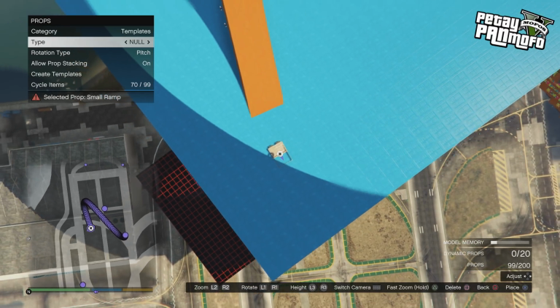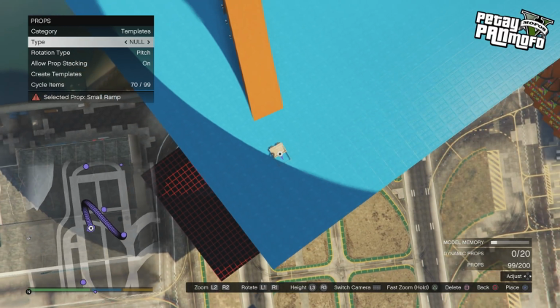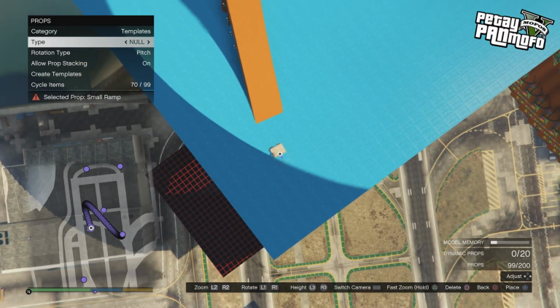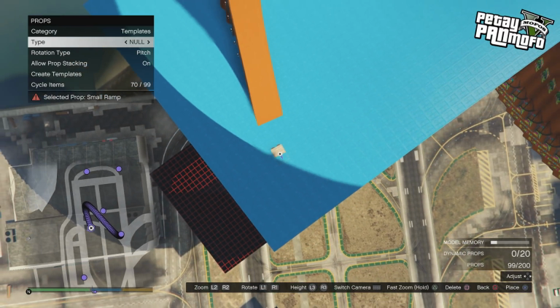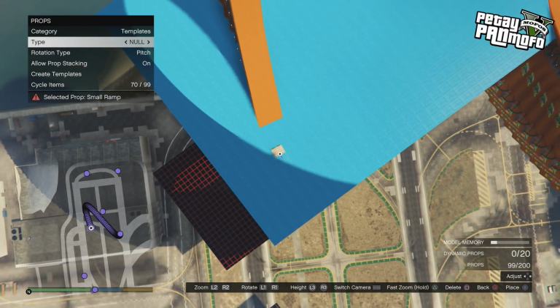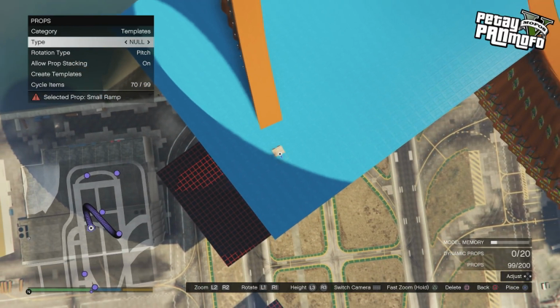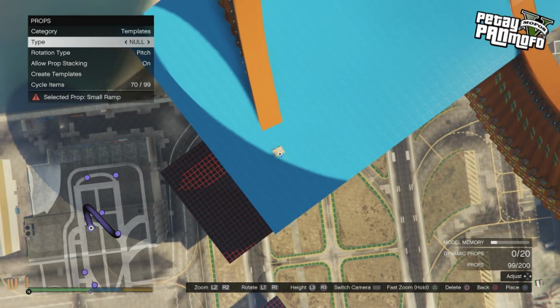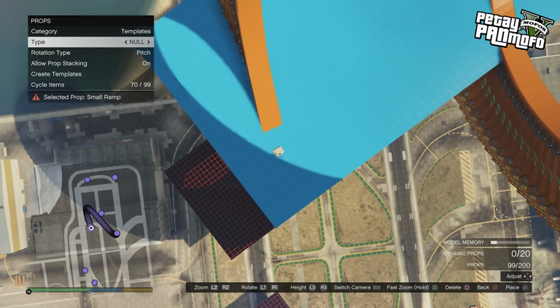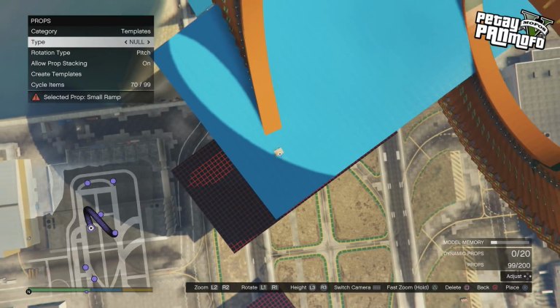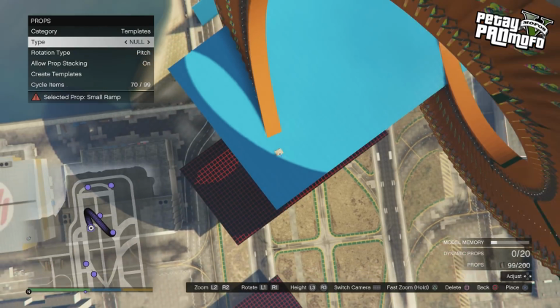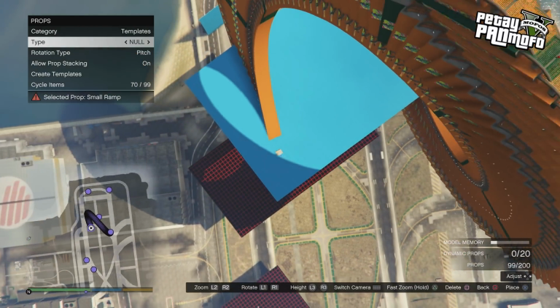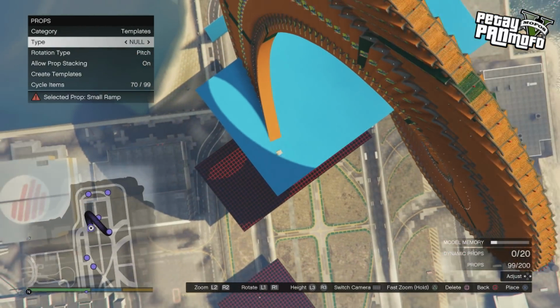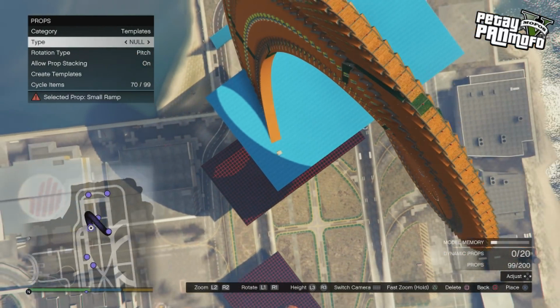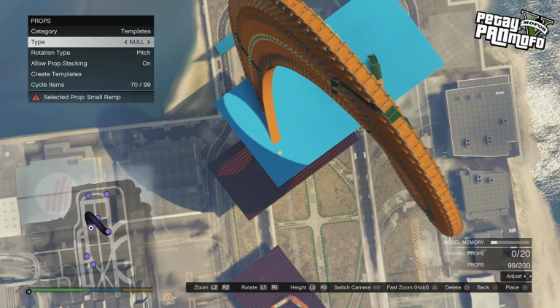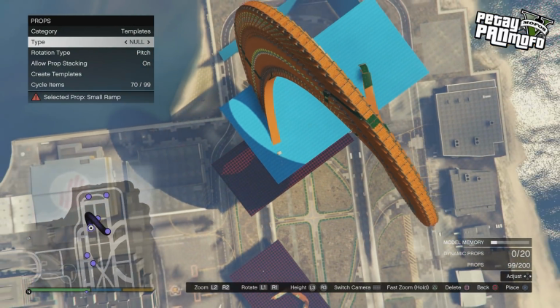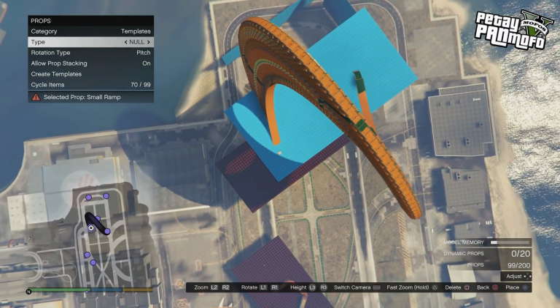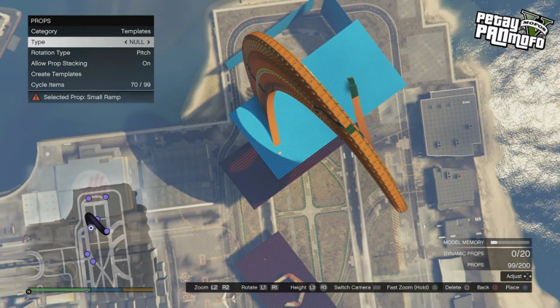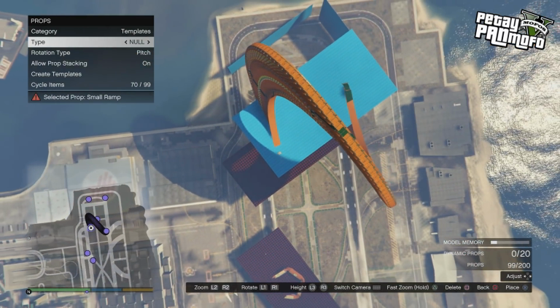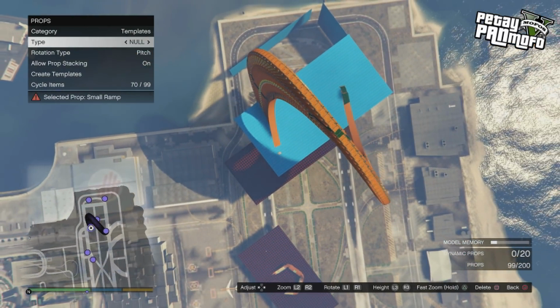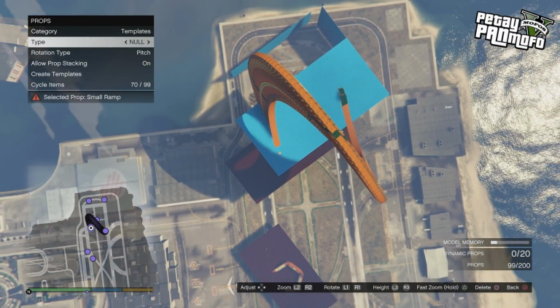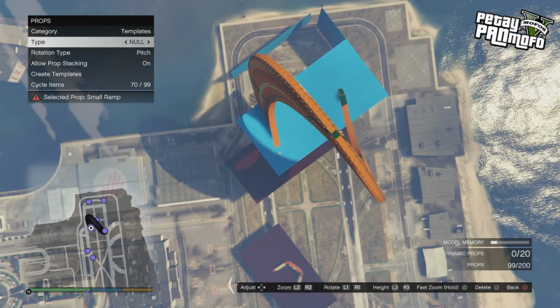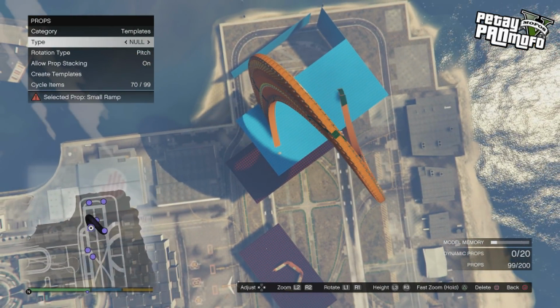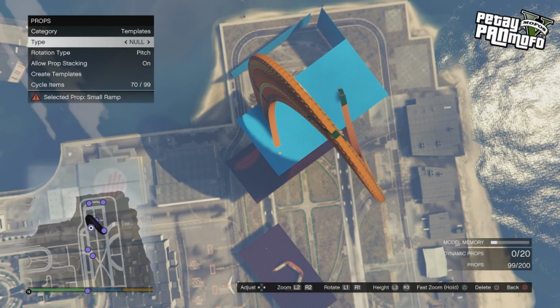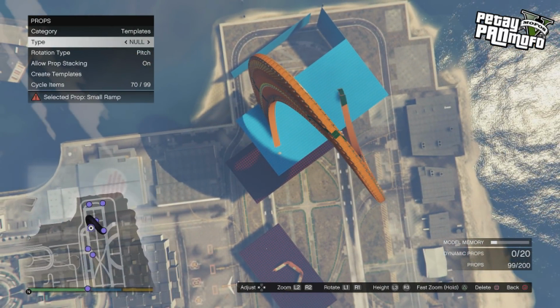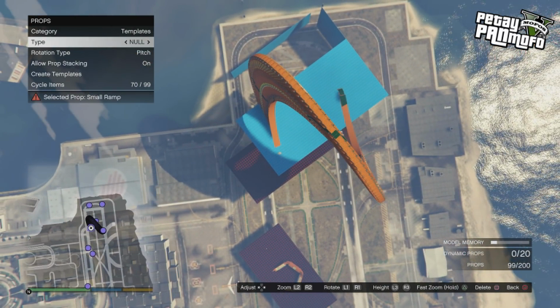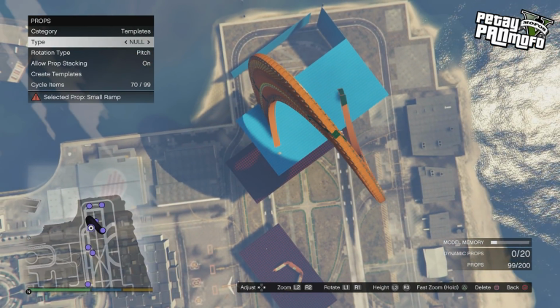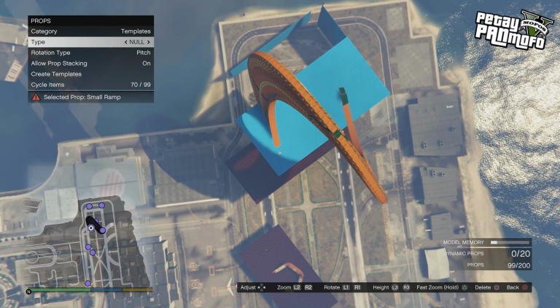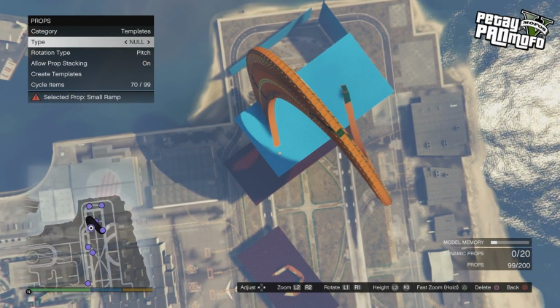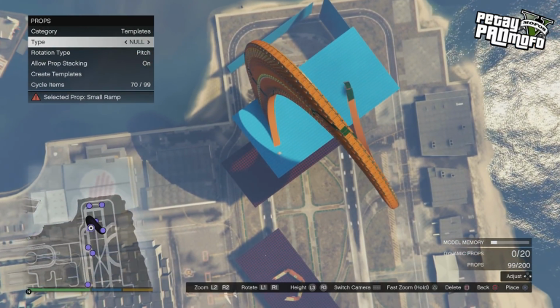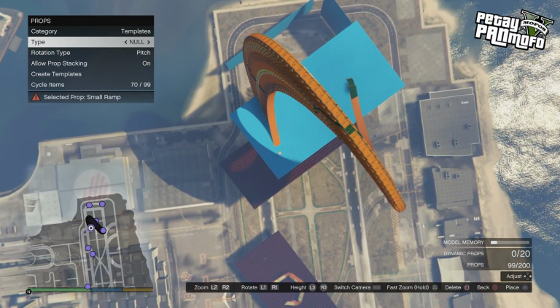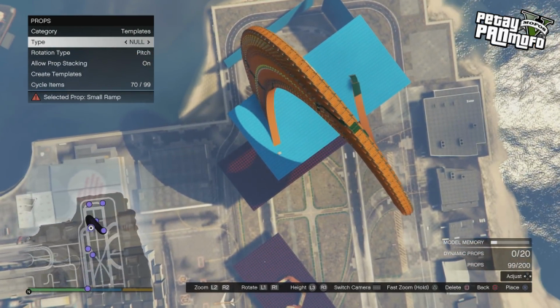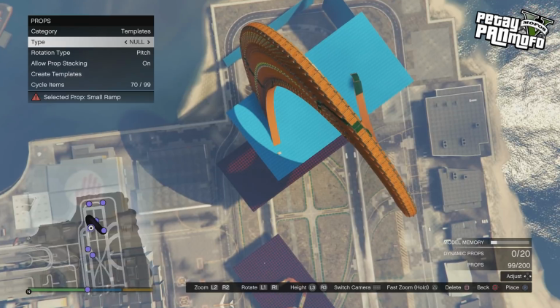If you found the video useful, don't forget to leave a like and subscribe if you're new here. I'm Peter Pan Mayfair — thanks for watching.